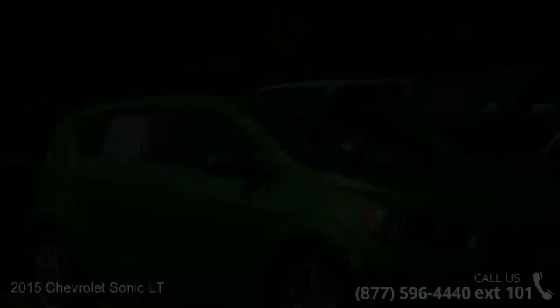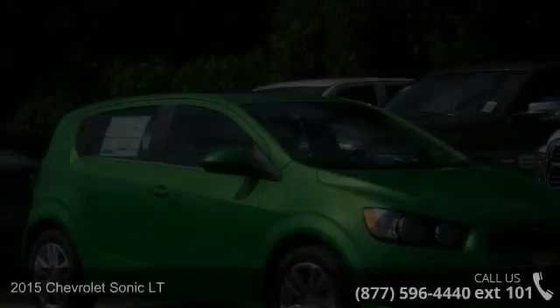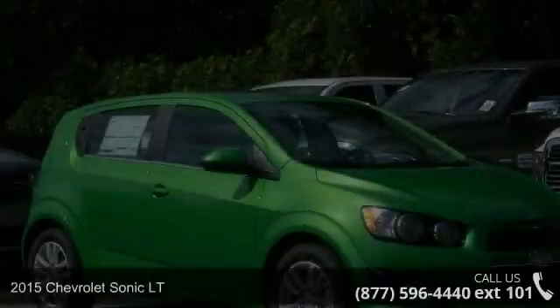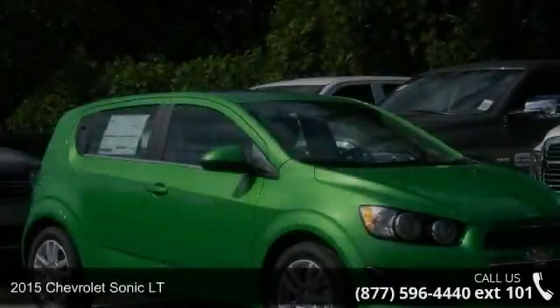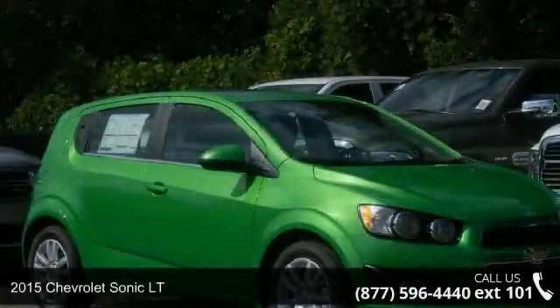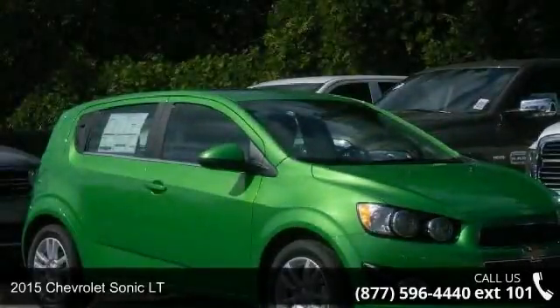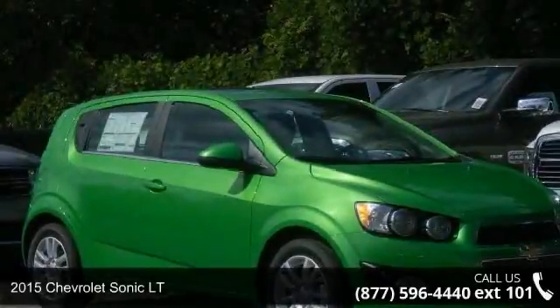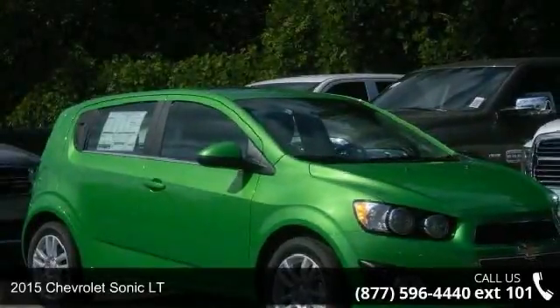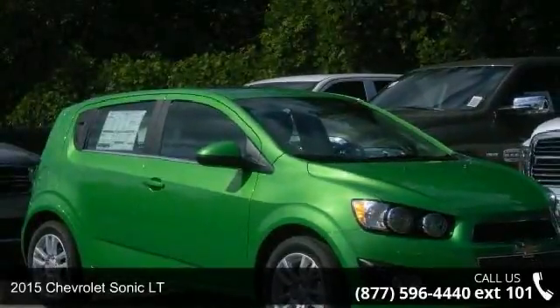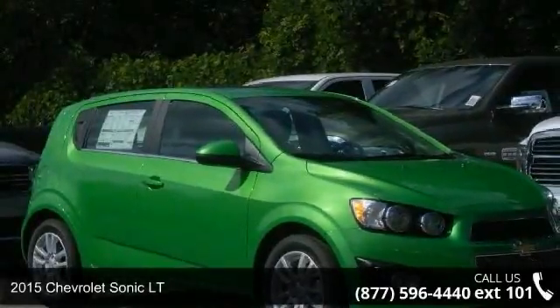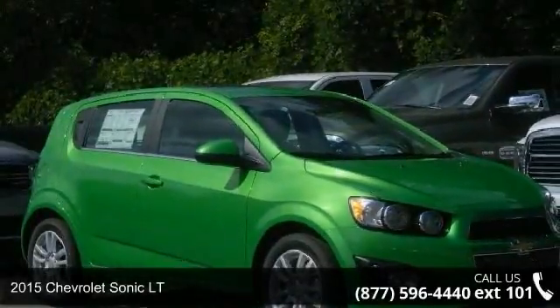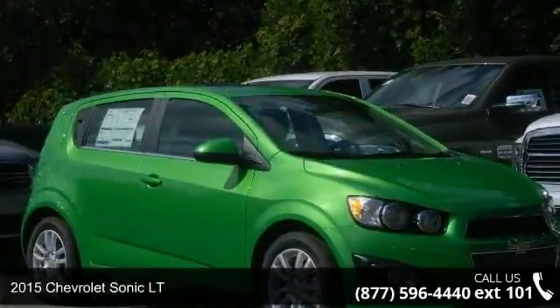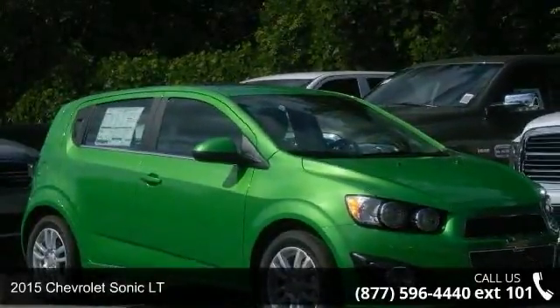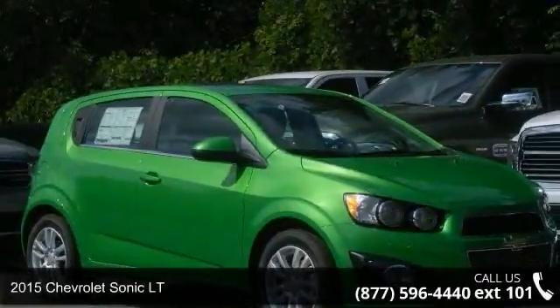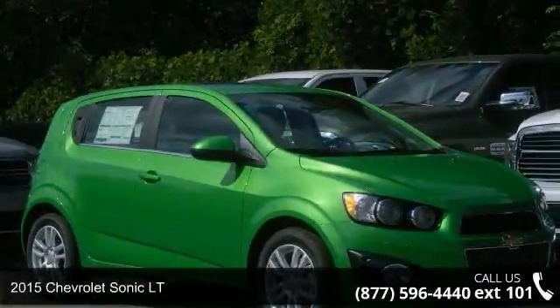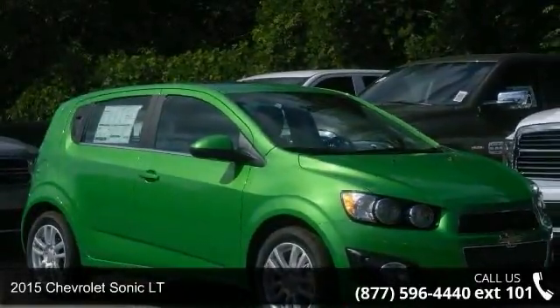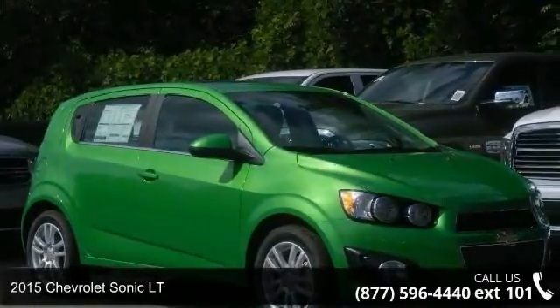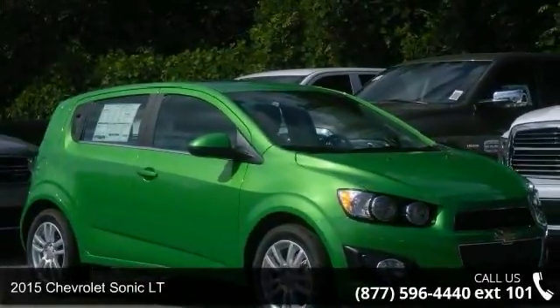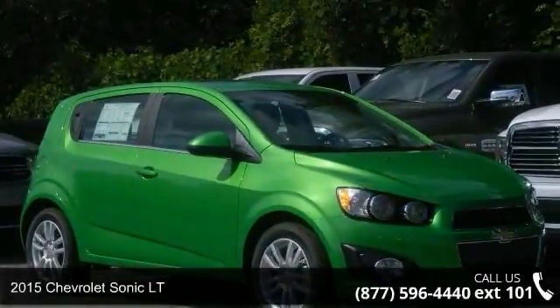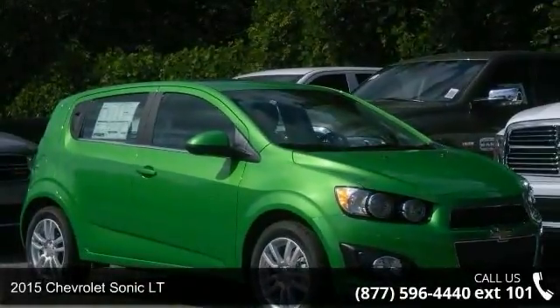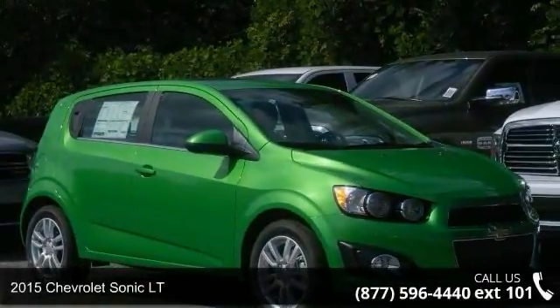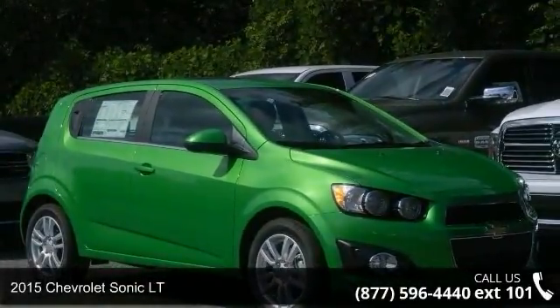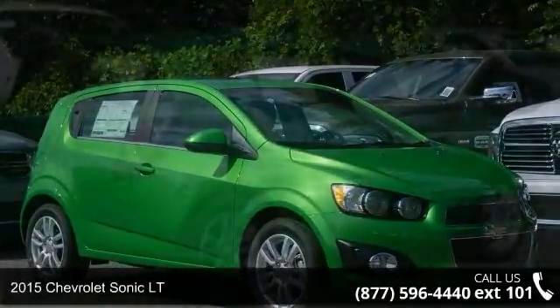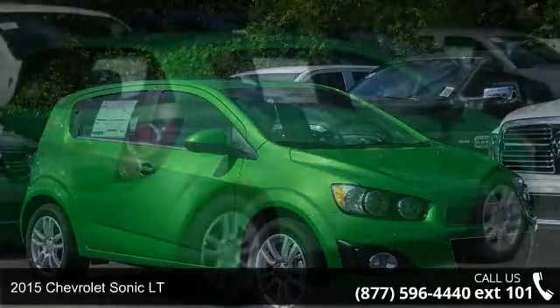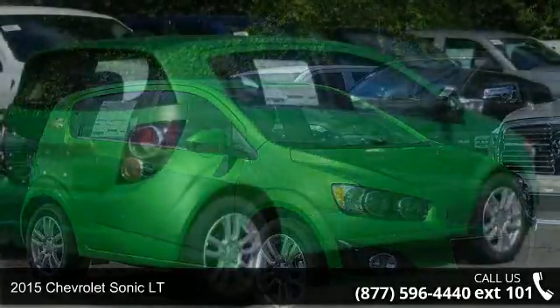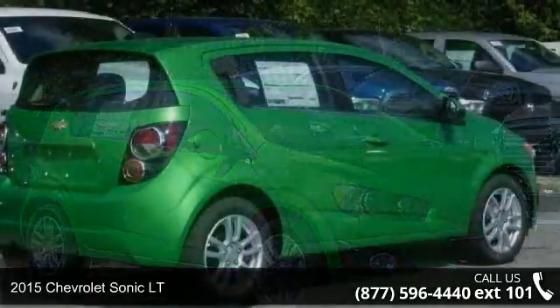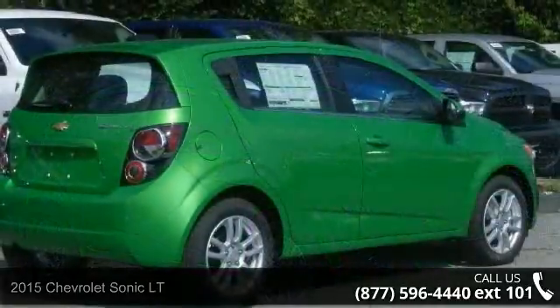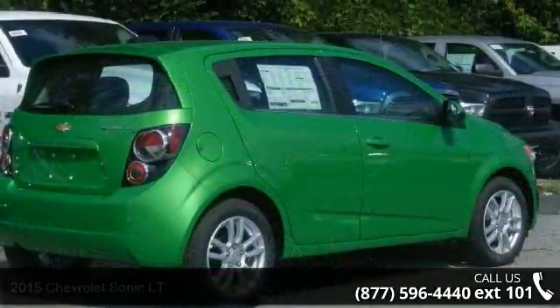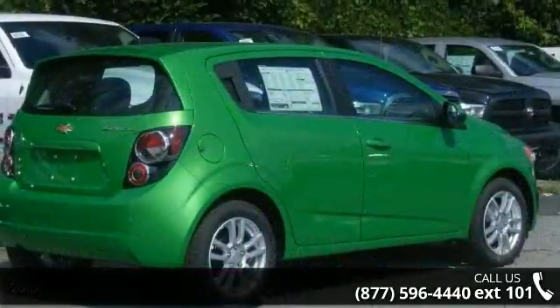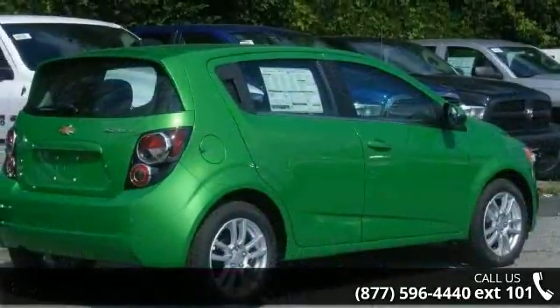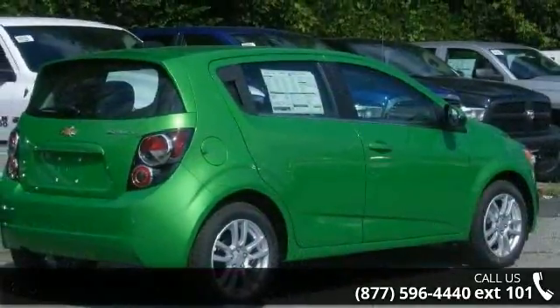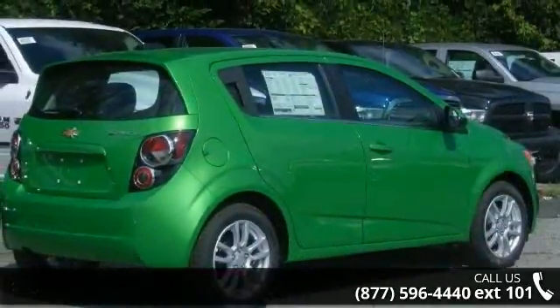Arrive in style with this 2015 Chevrolet Sonic LT. If you are looking for an automobile with great features, look no further.